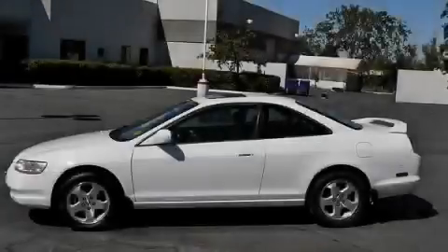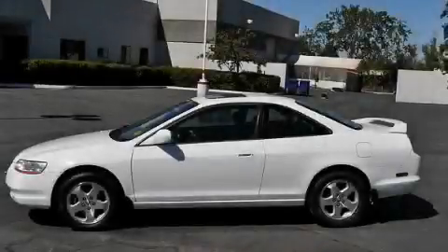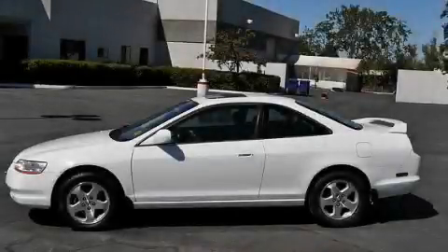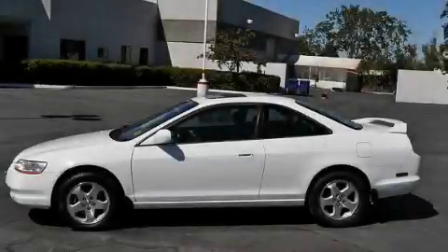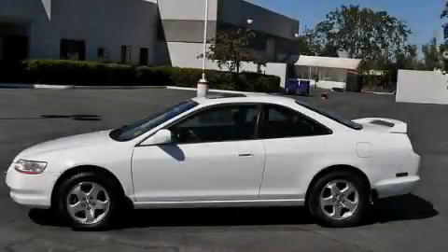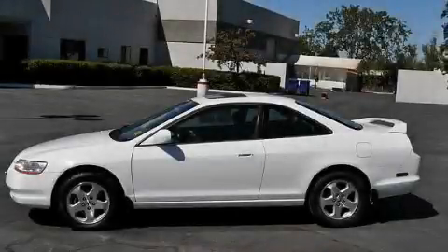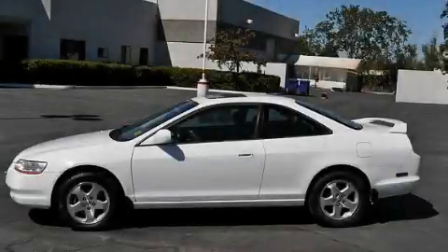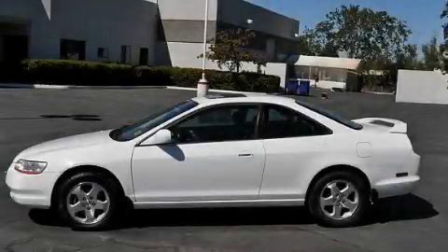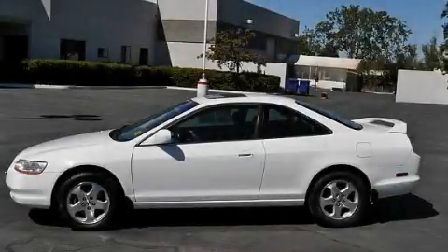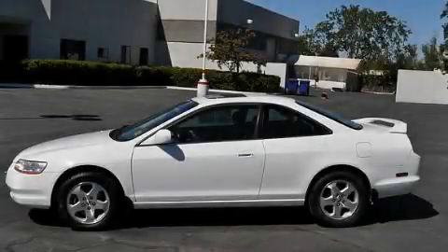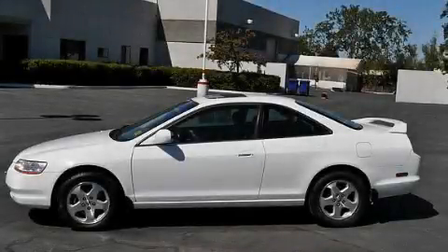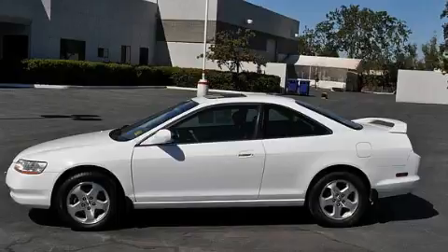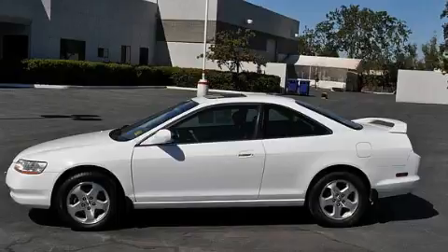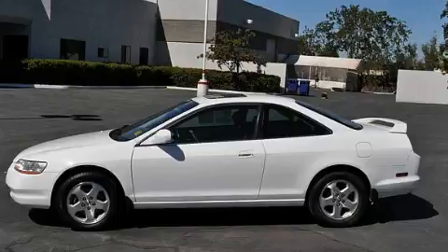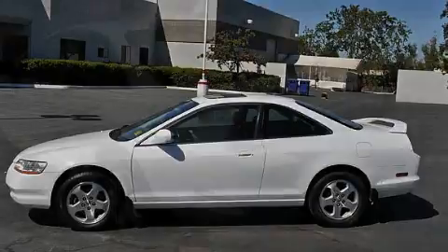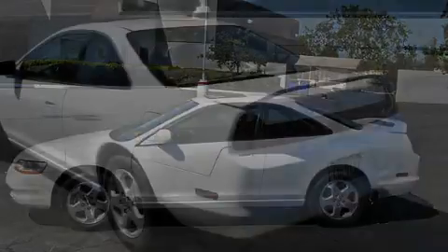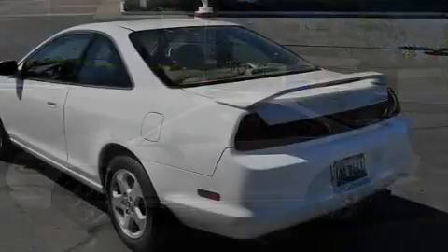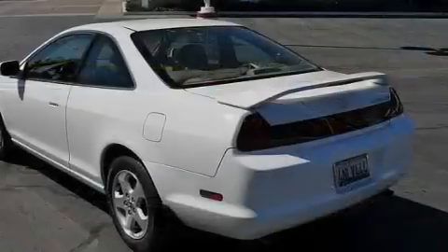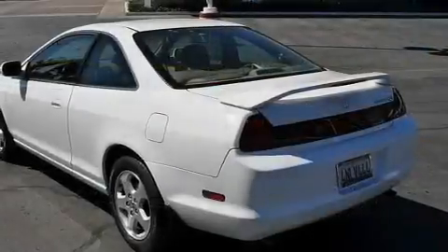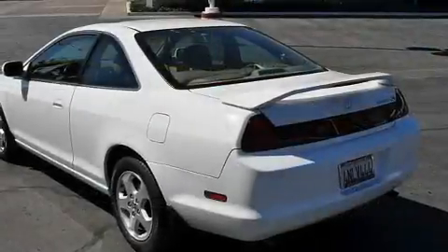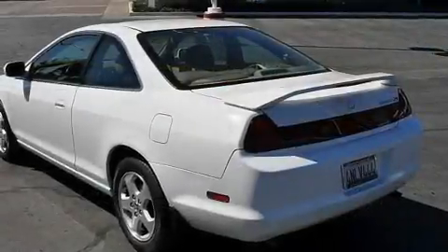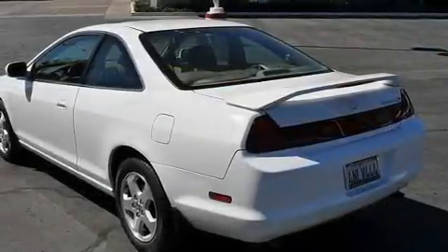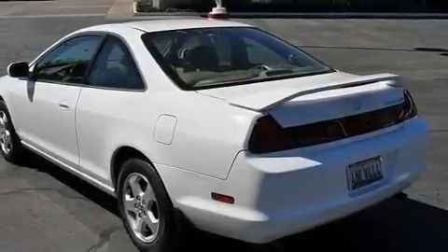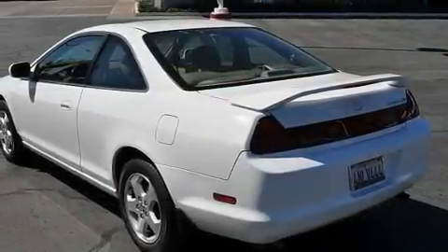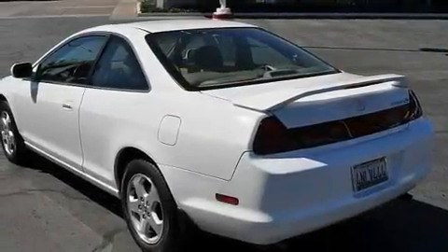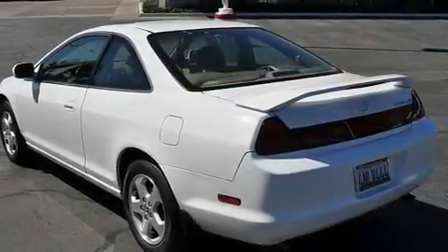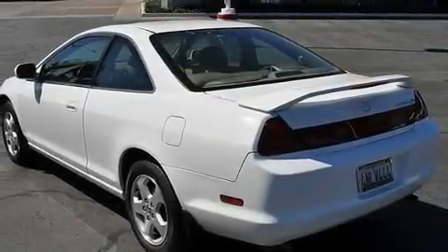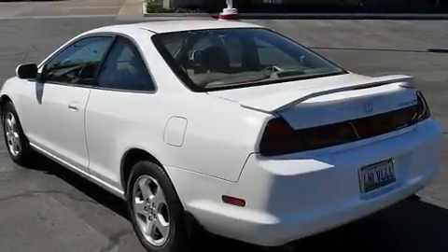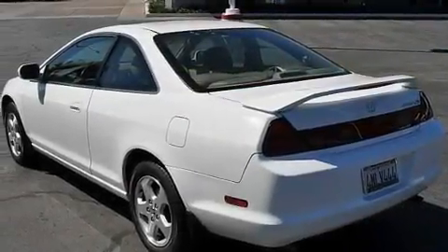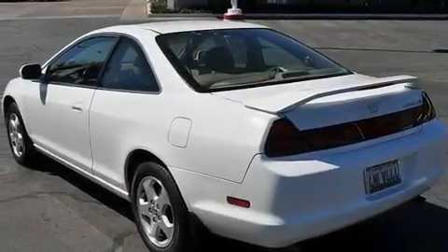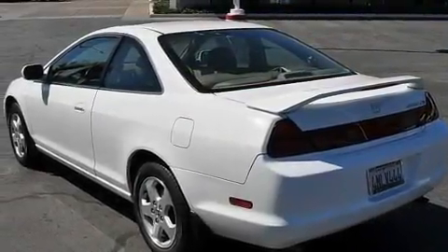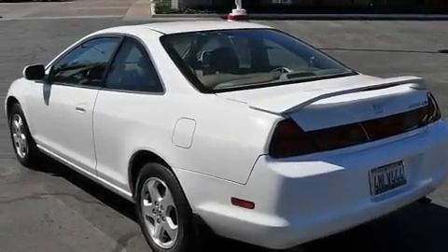This is a 2000 Honda Accord. It features a 3.0-liter, six-cylinder engine and an automatic transmission.